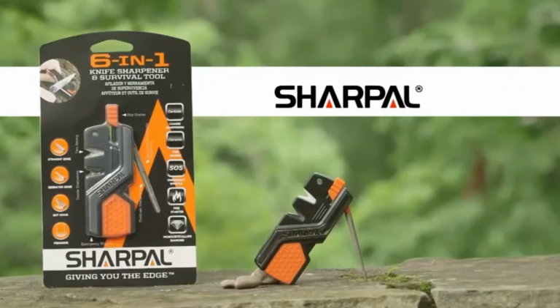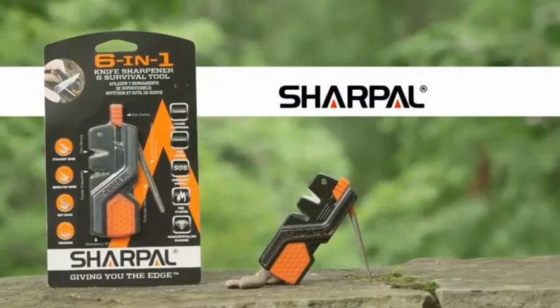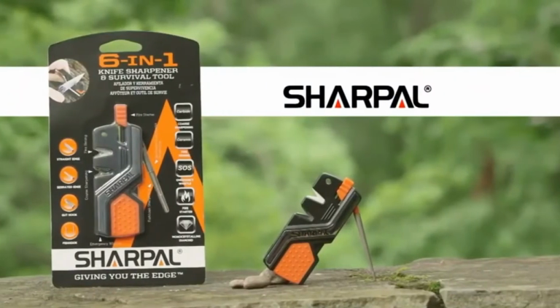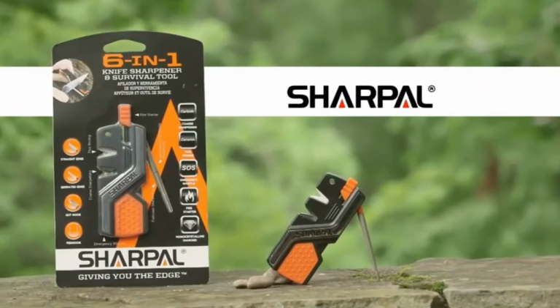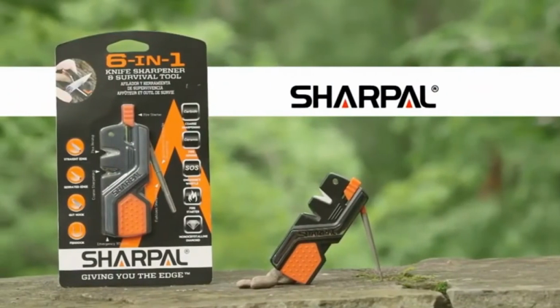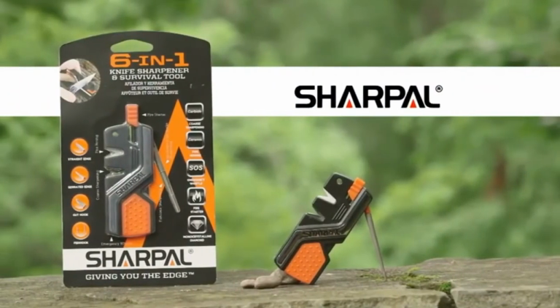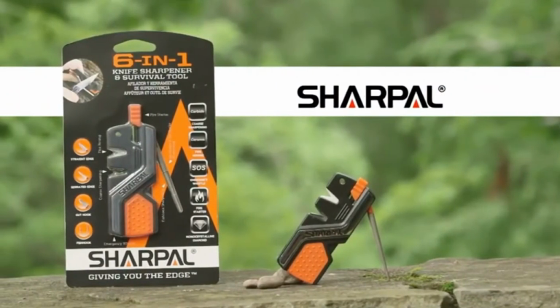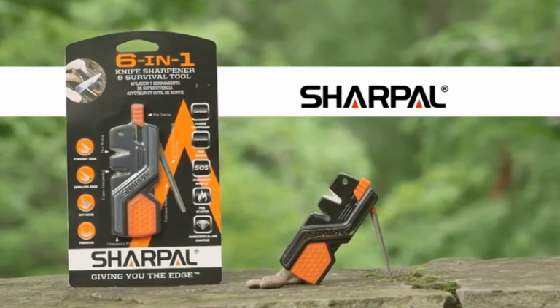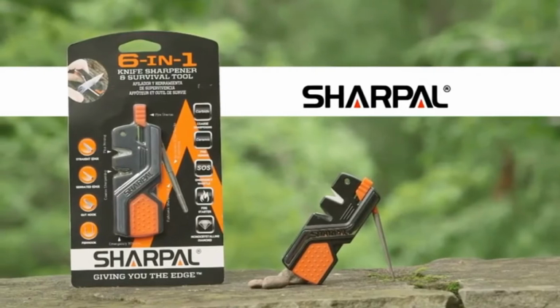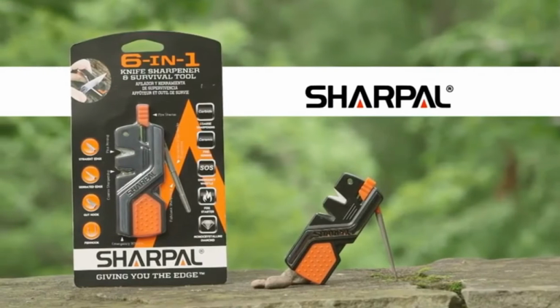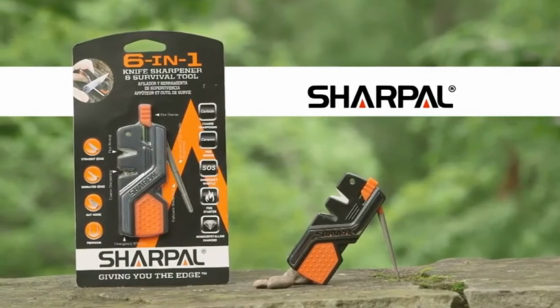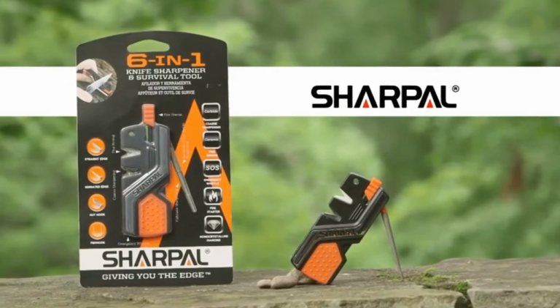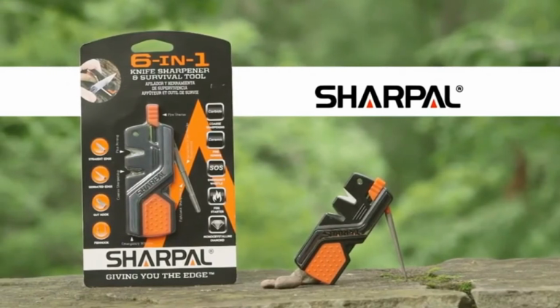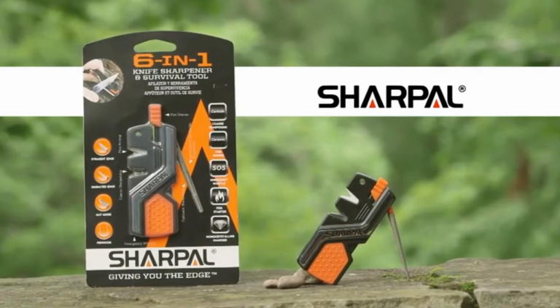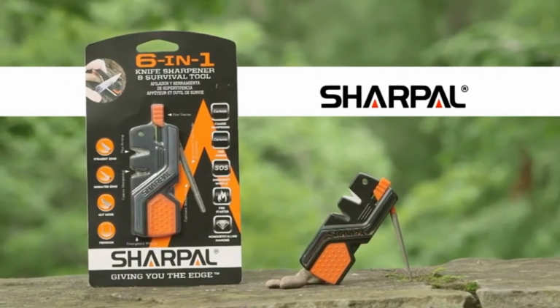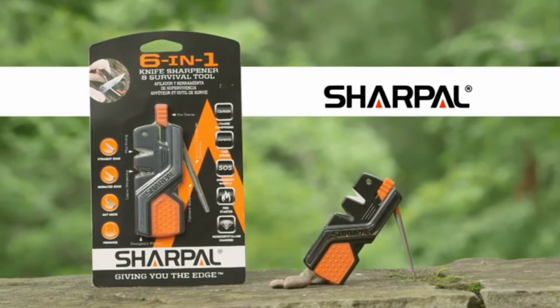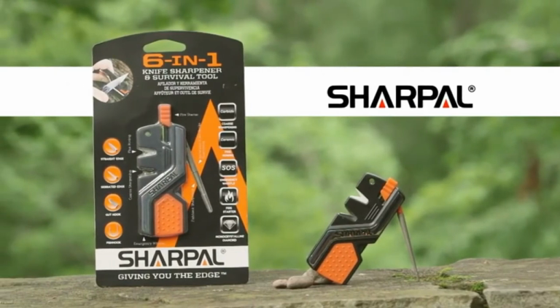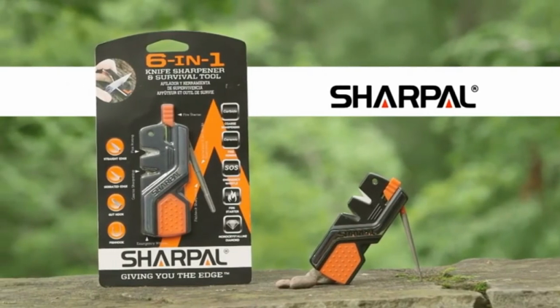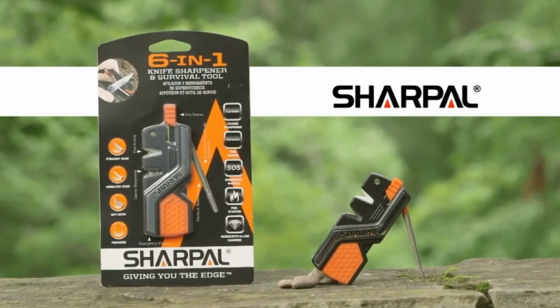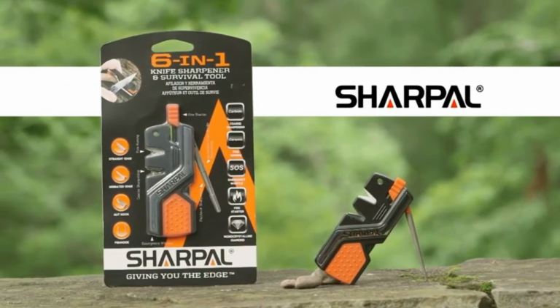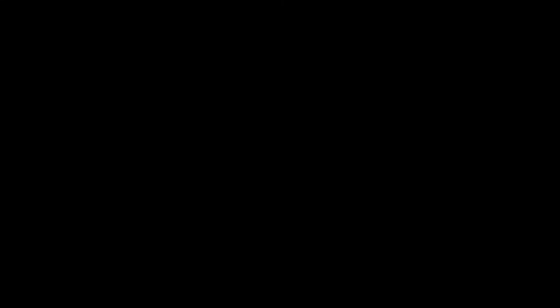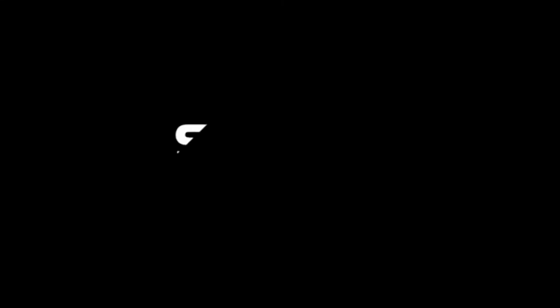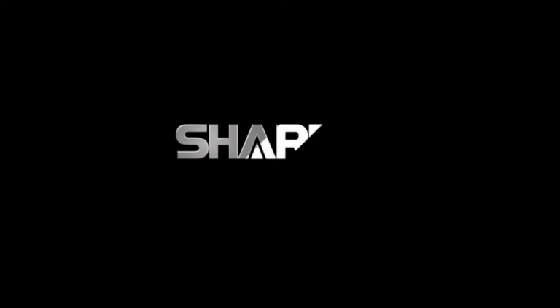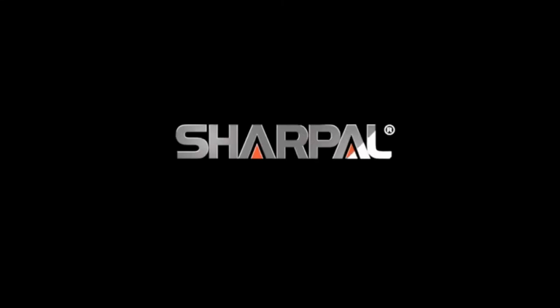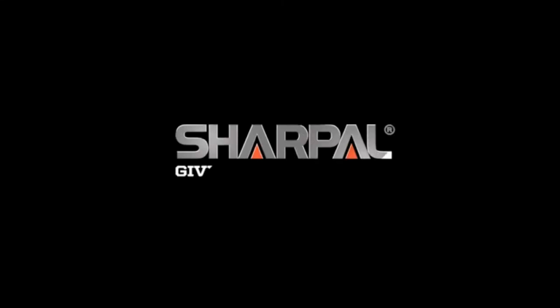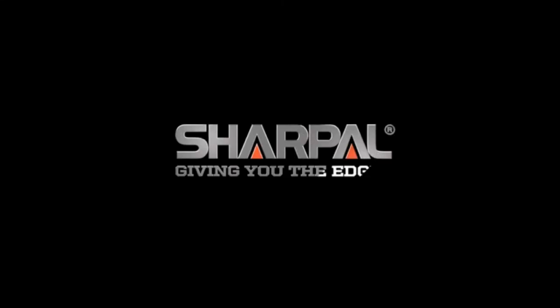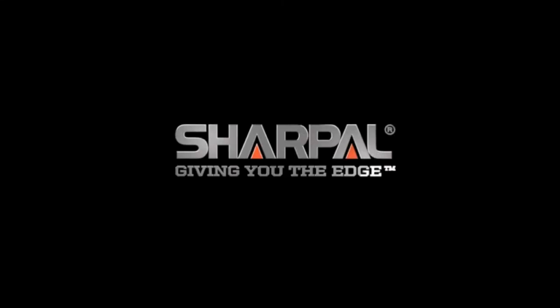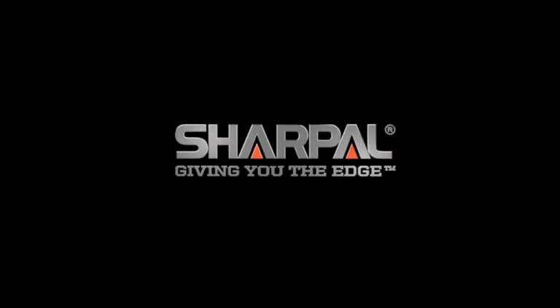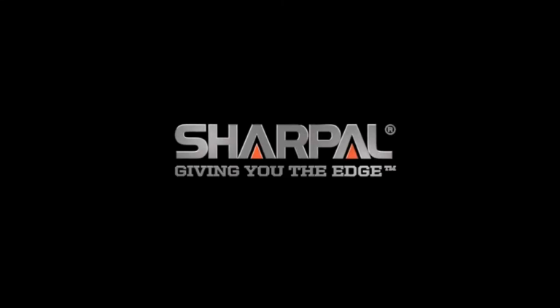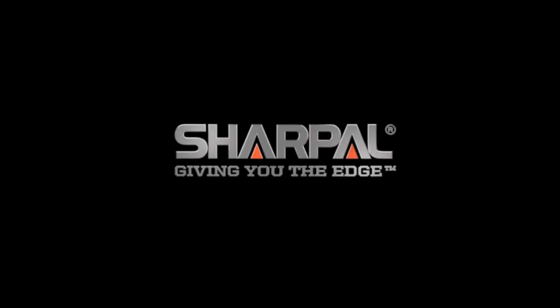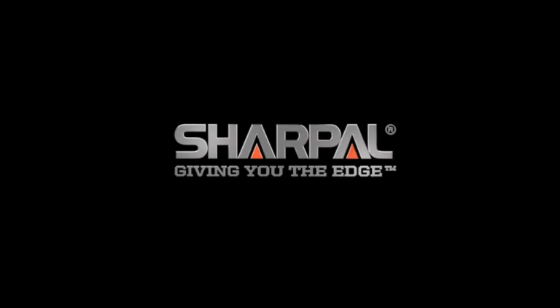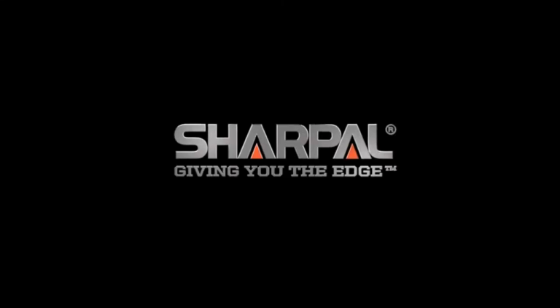The Sharp Owl 6-in-1 knife sharpener and survival tool. Sharp Owl, giving you the edge.